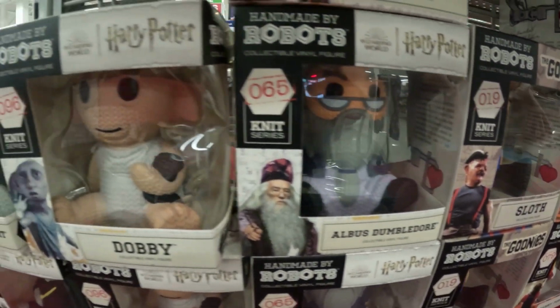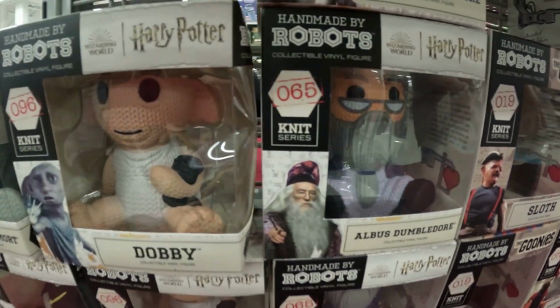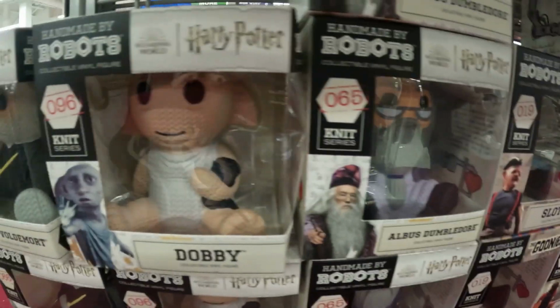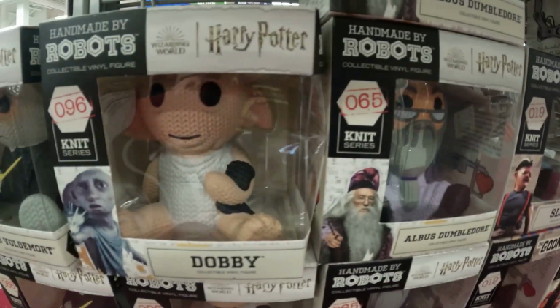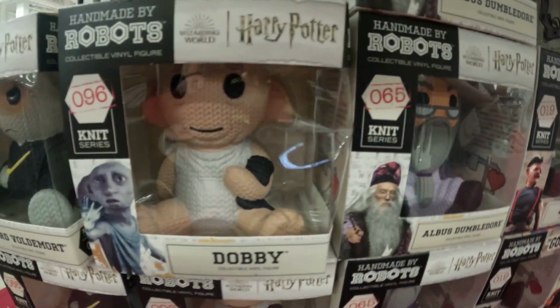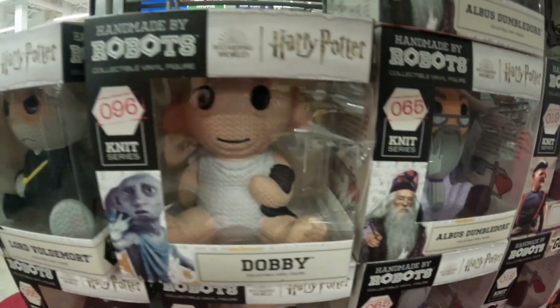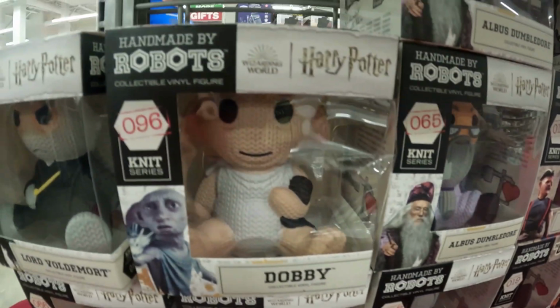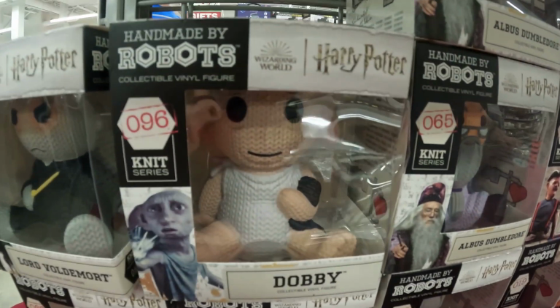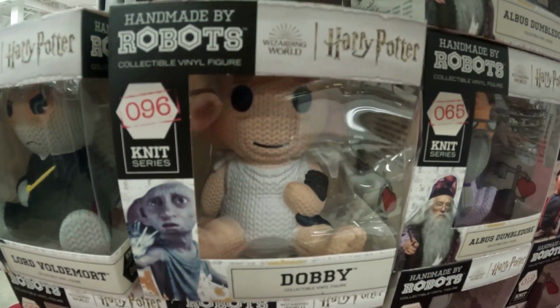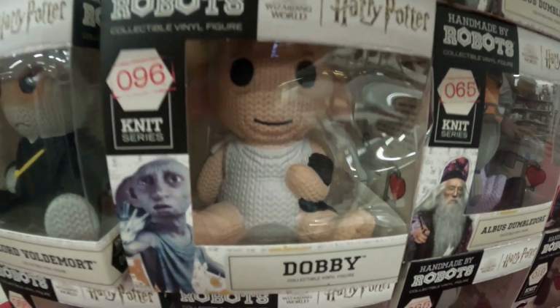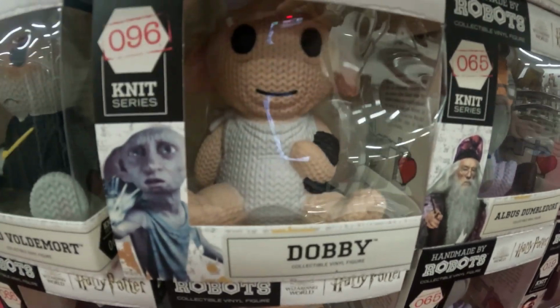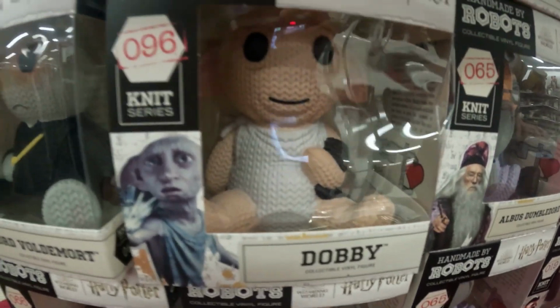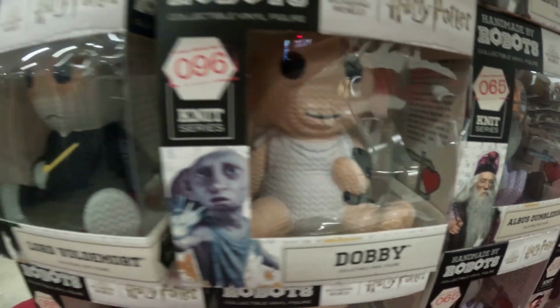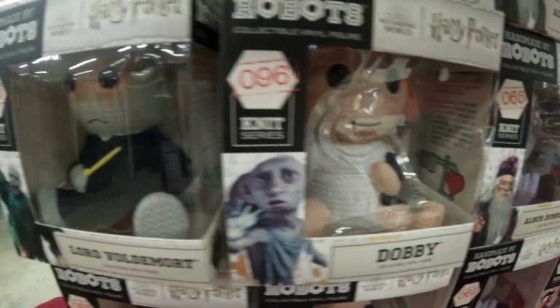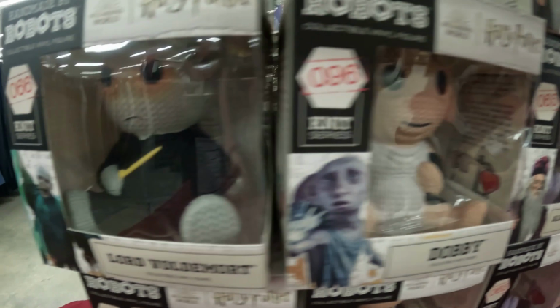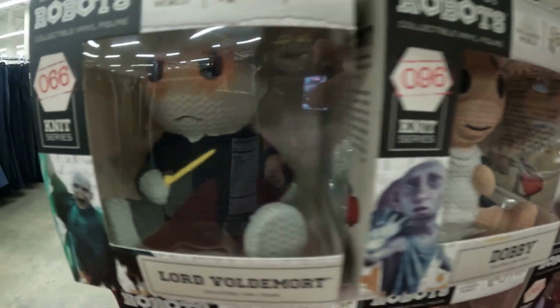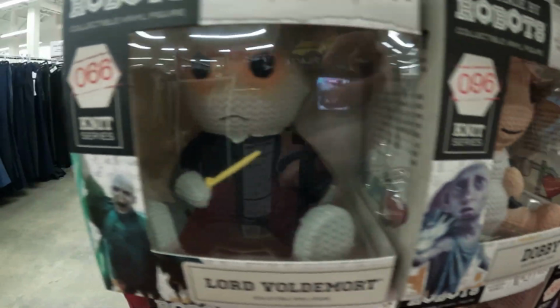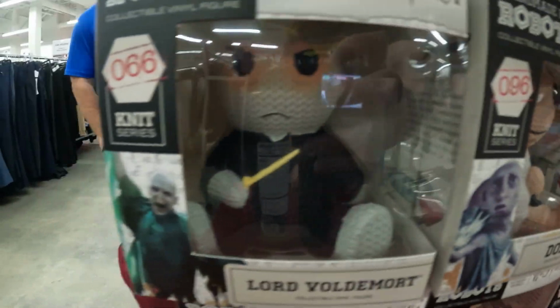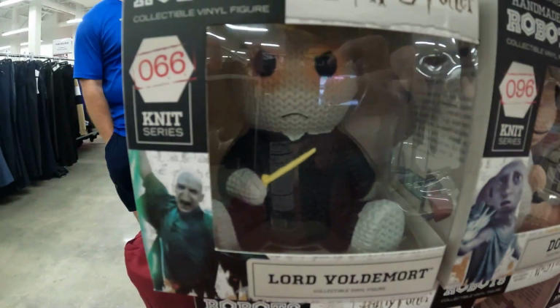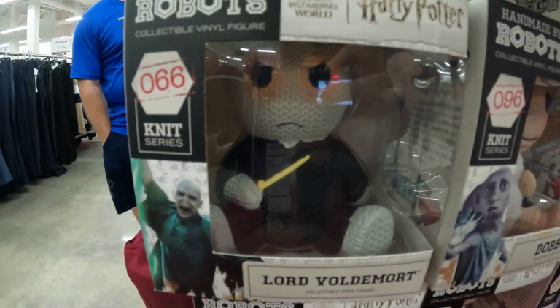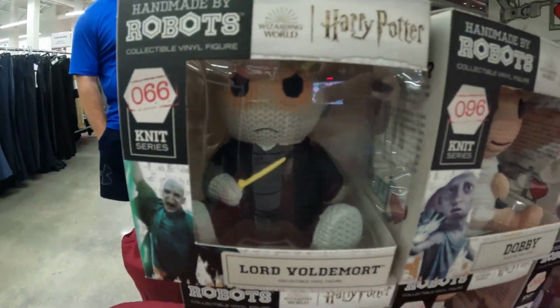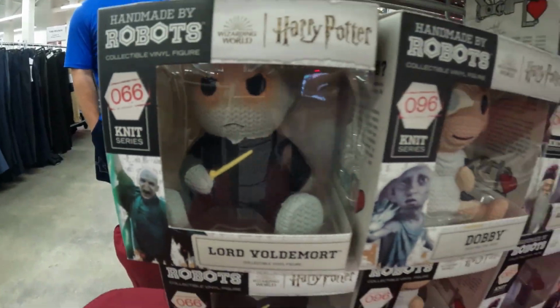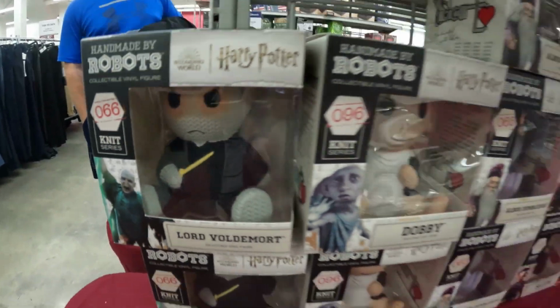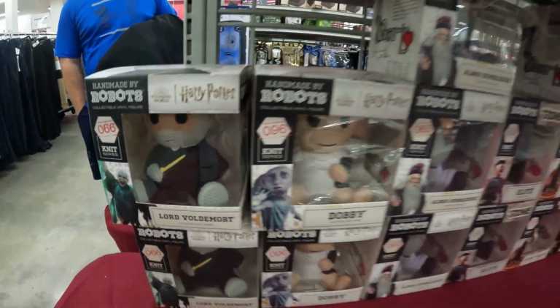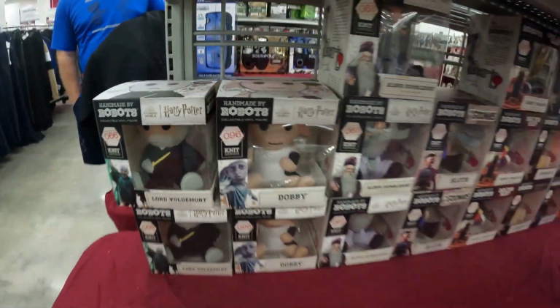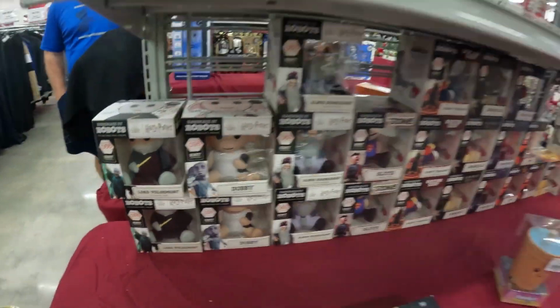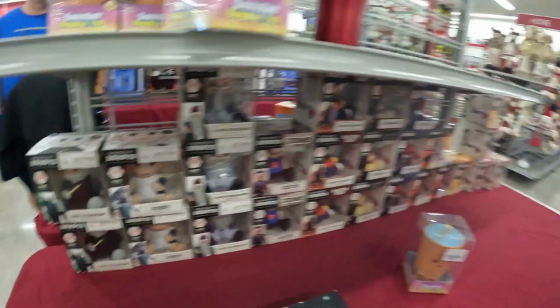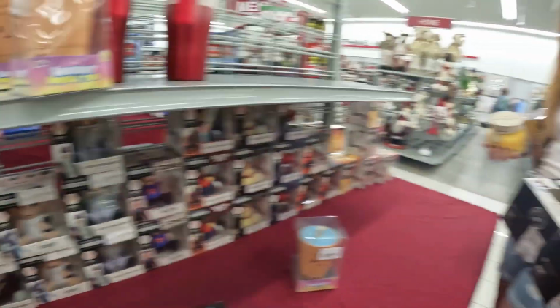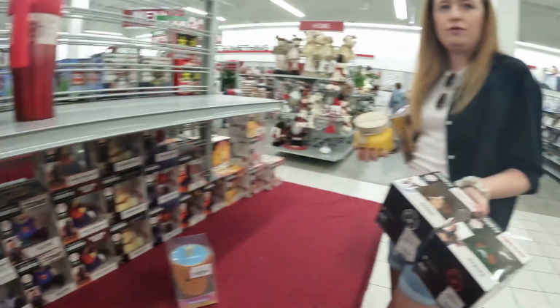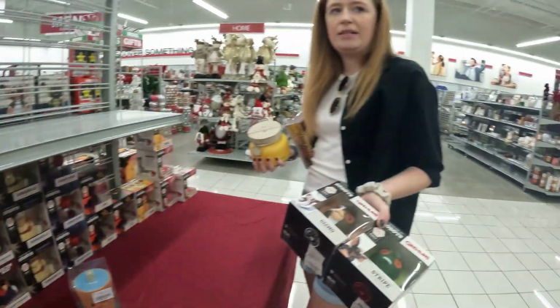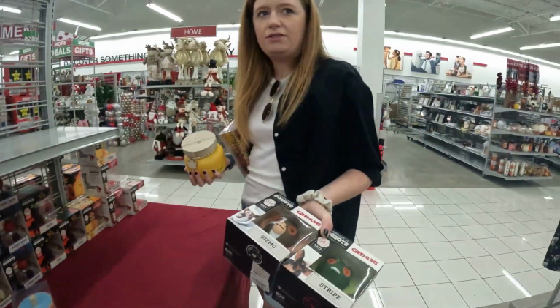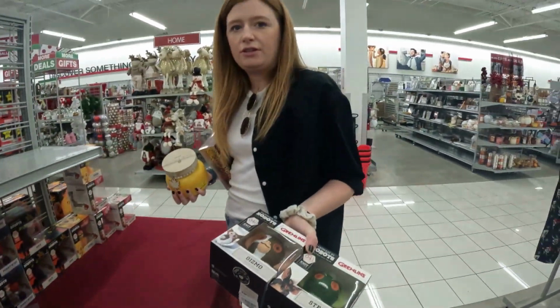It's kind of scary if I'm being honest, but I feel like I need to get these for my sister.